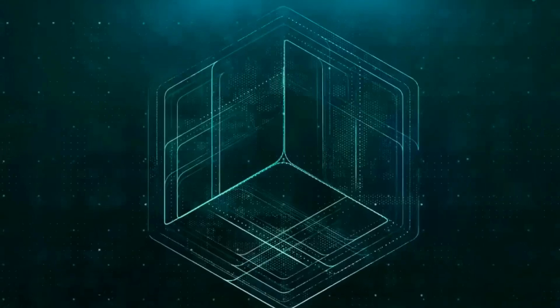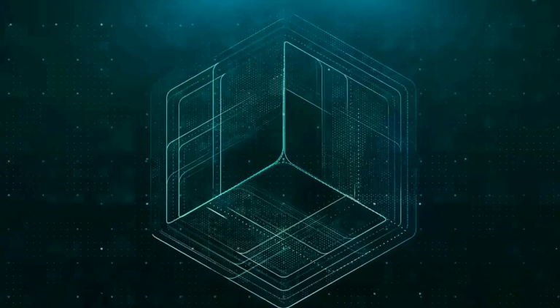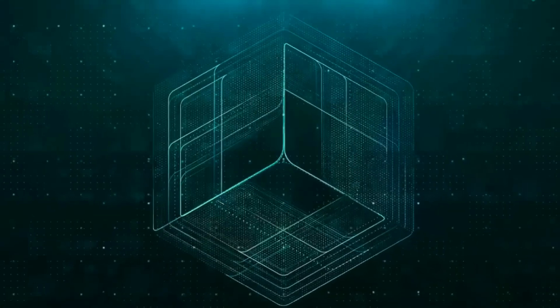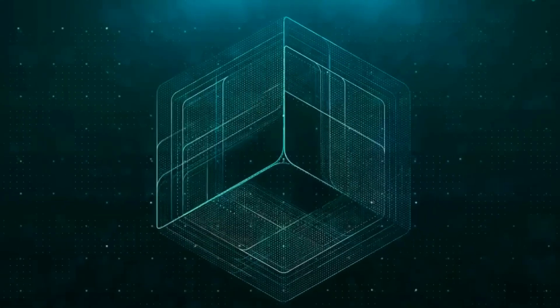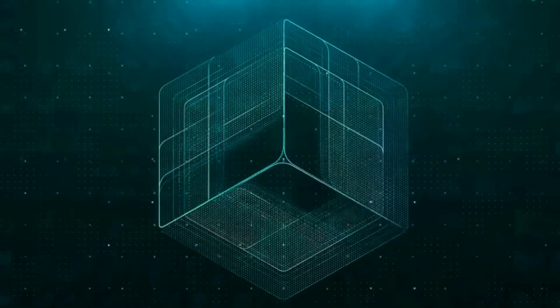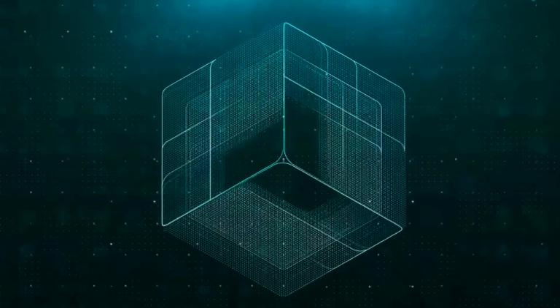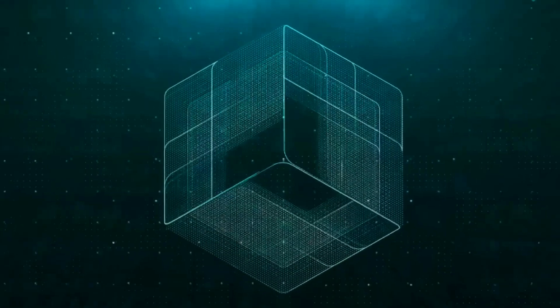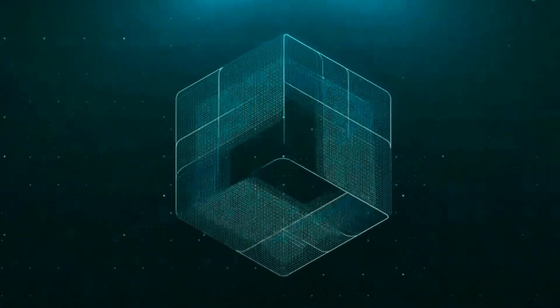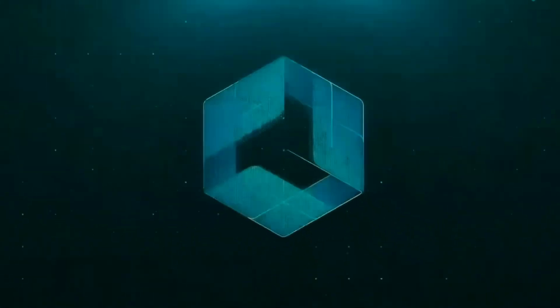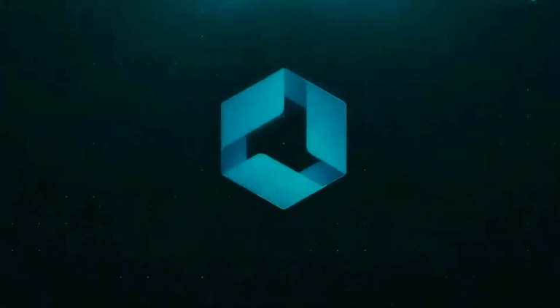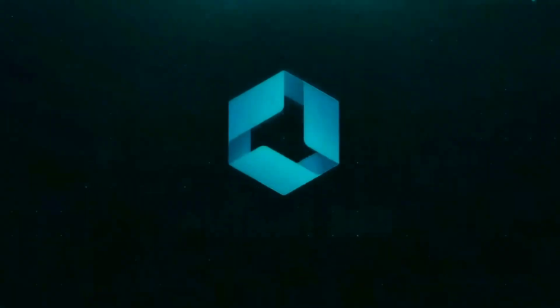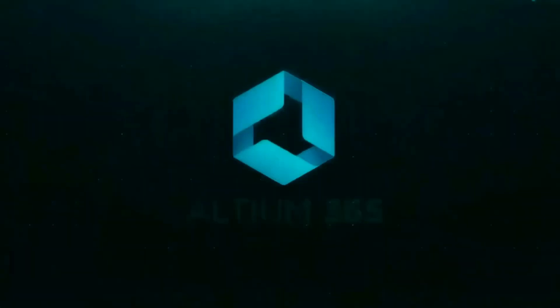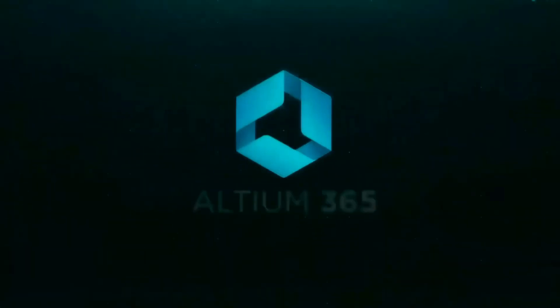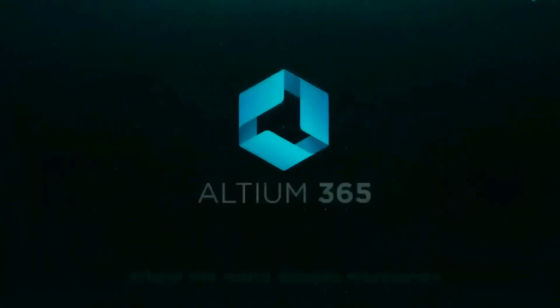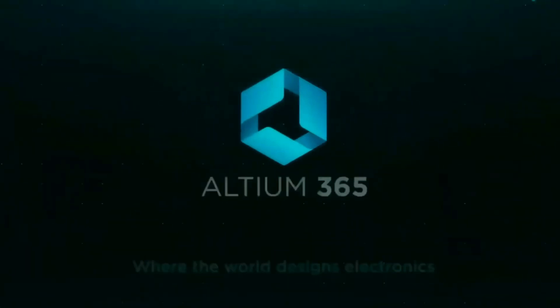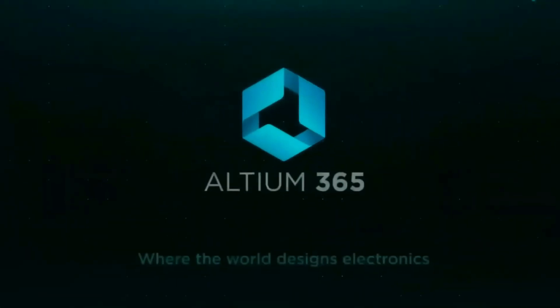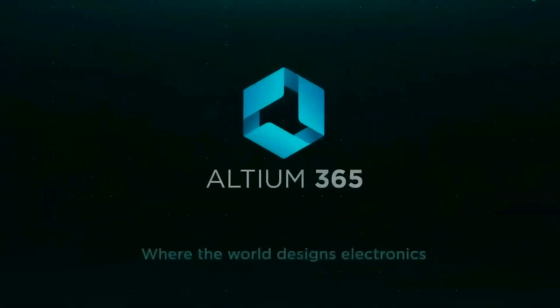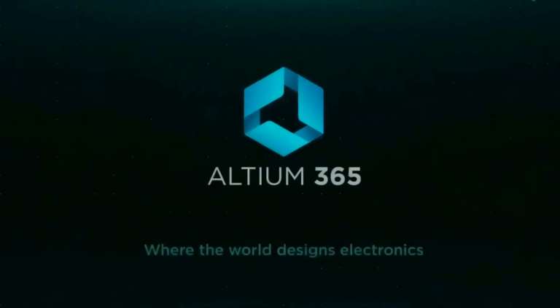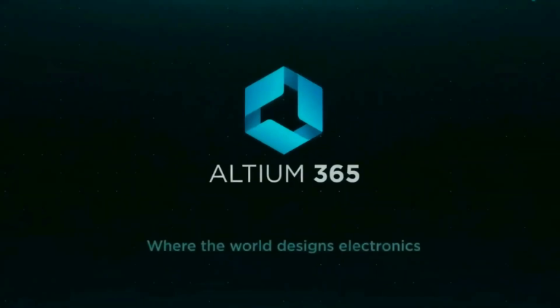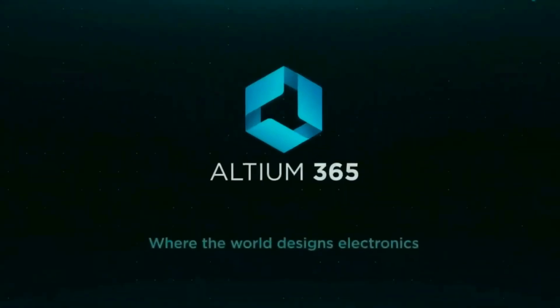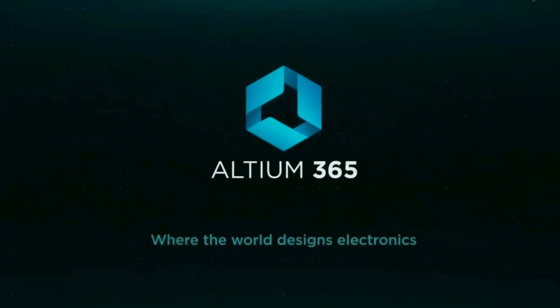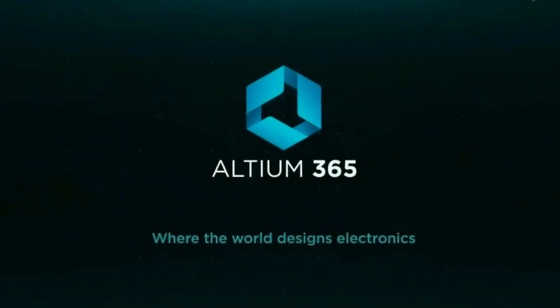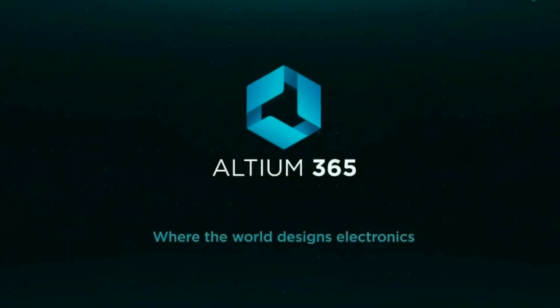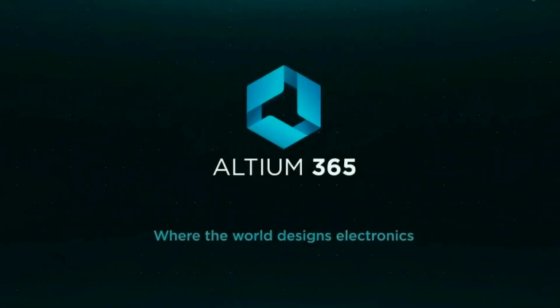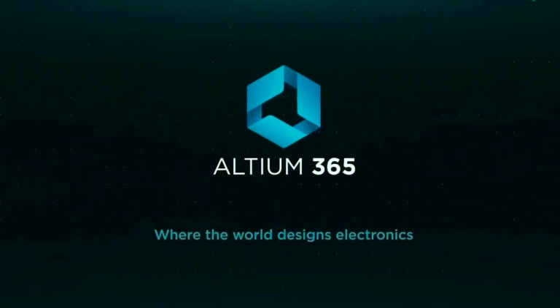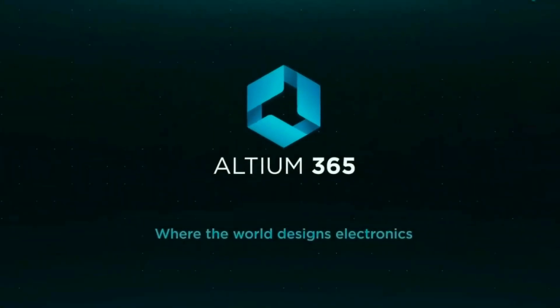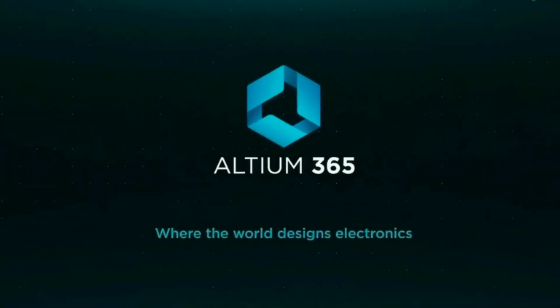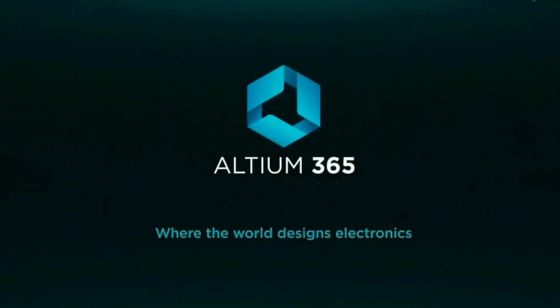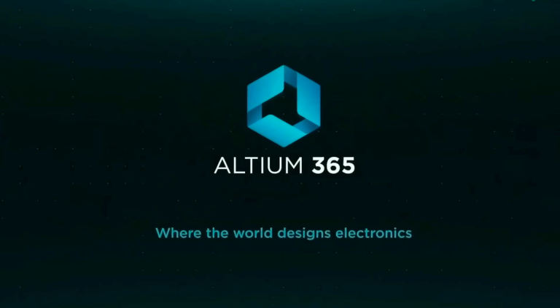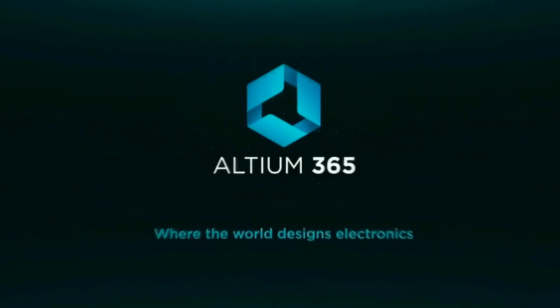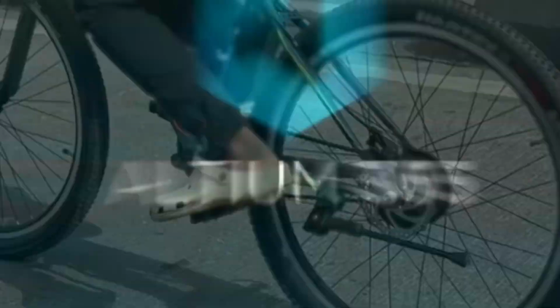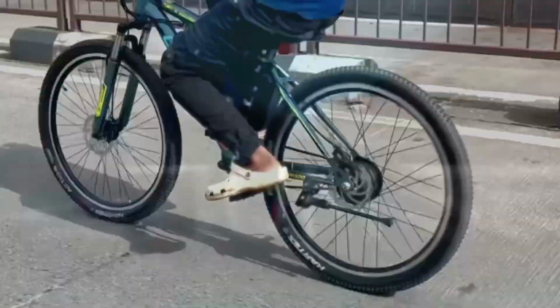This video is brought to you by Ultim365 via the World Designs Electronics.